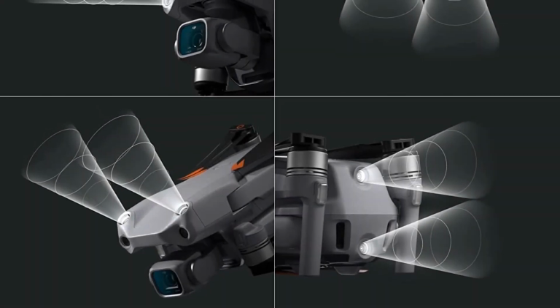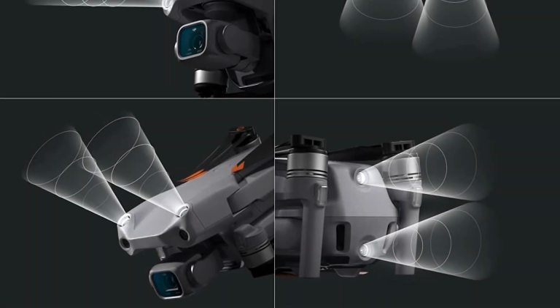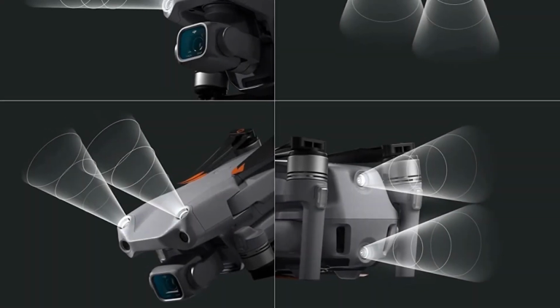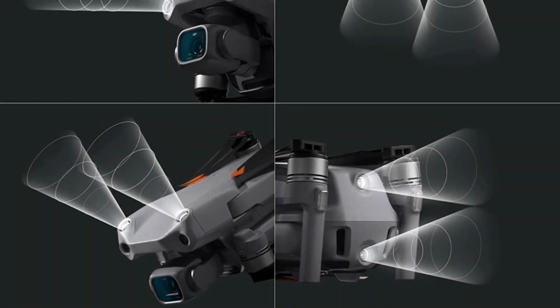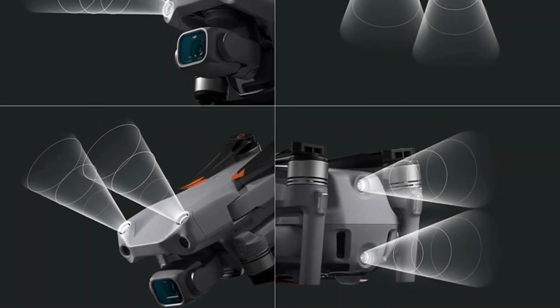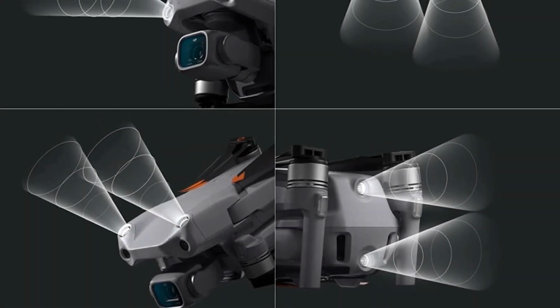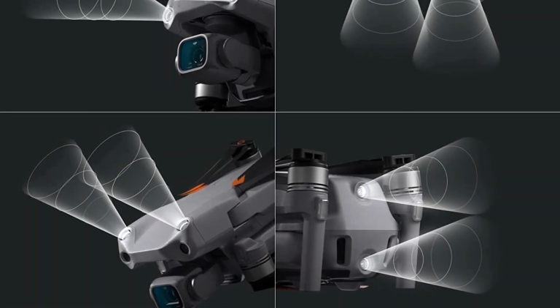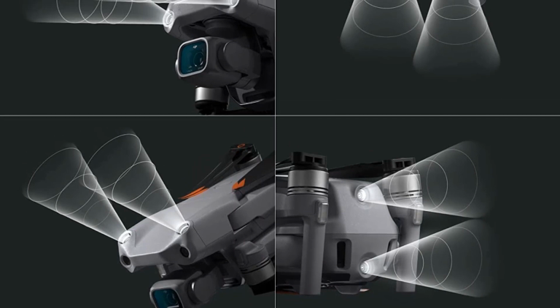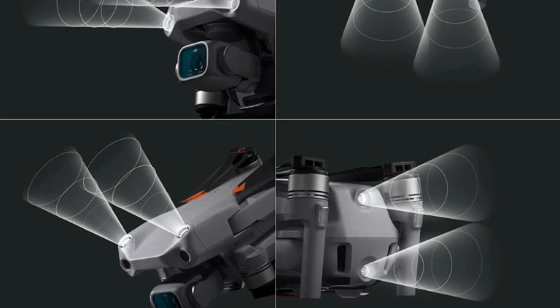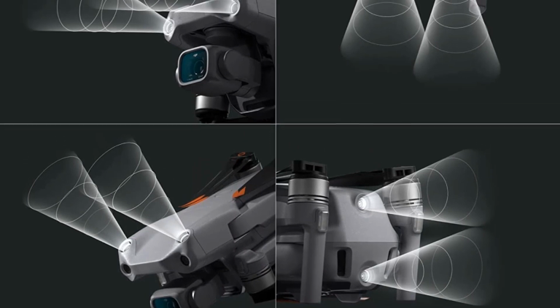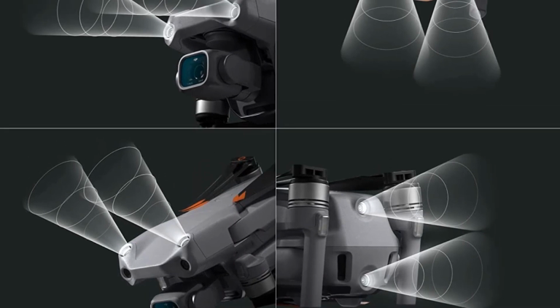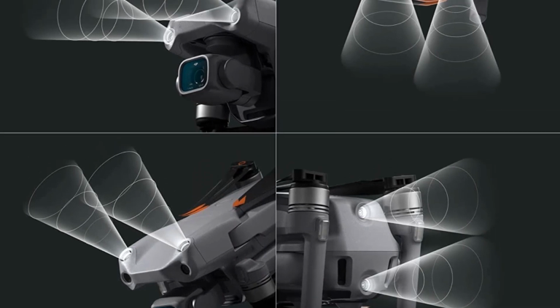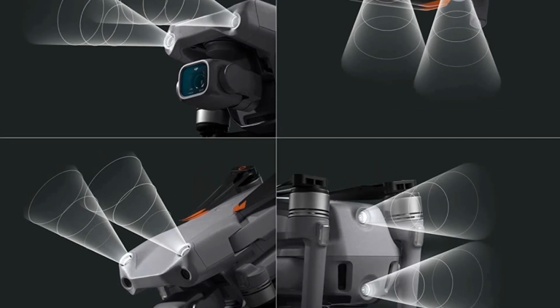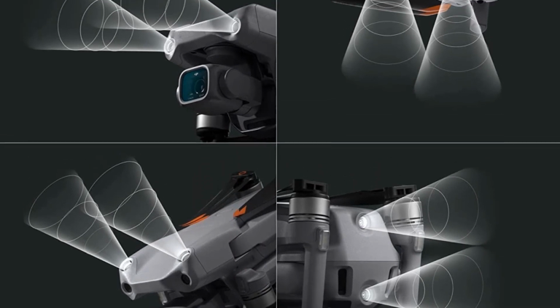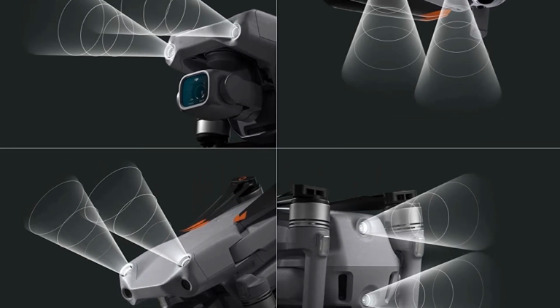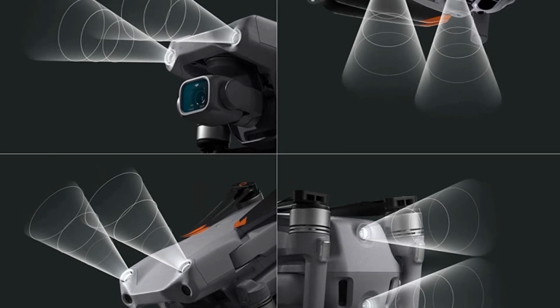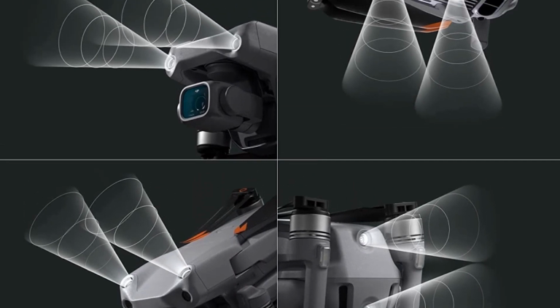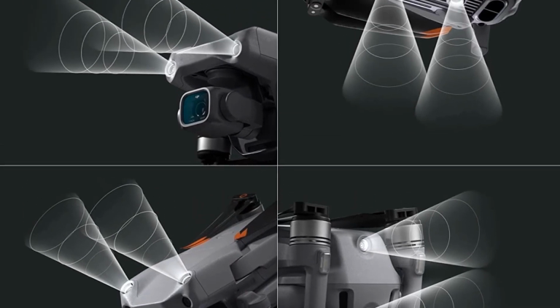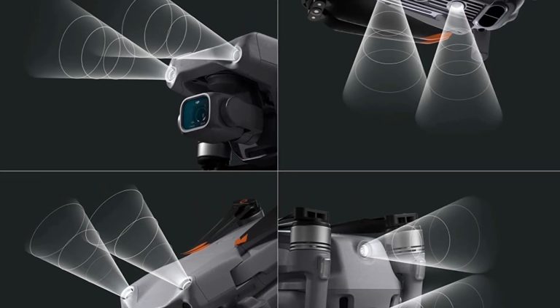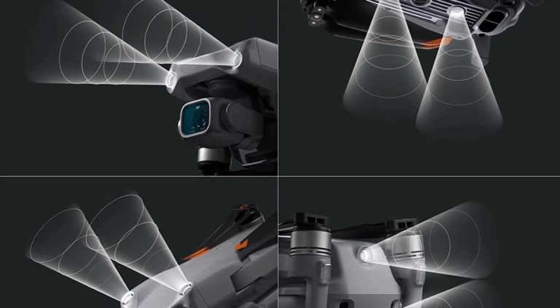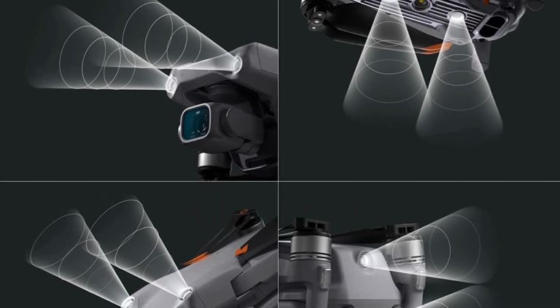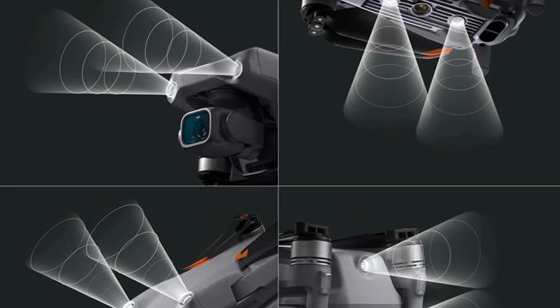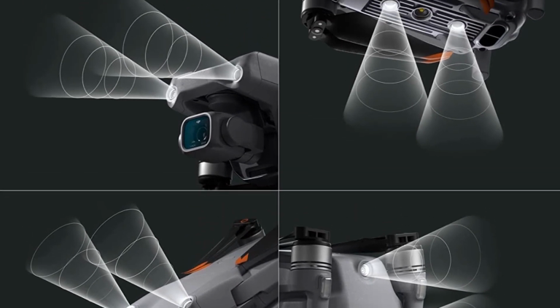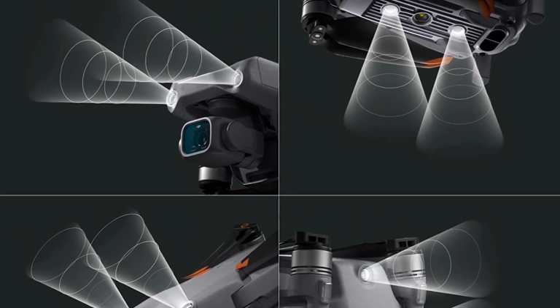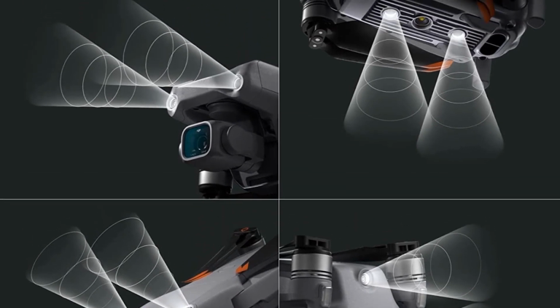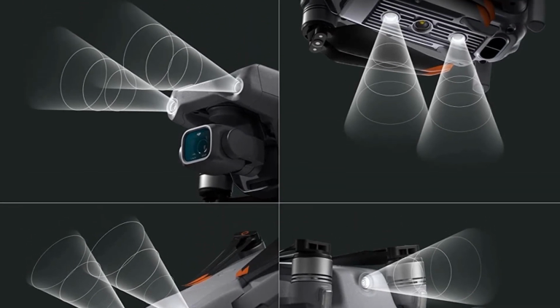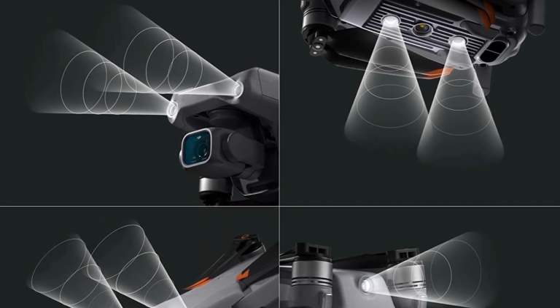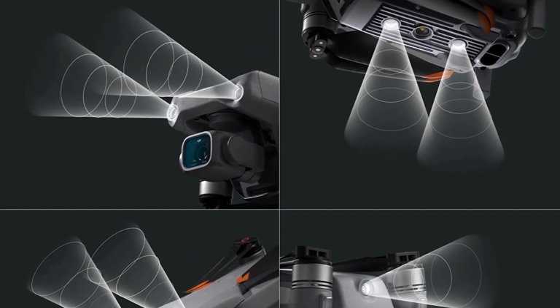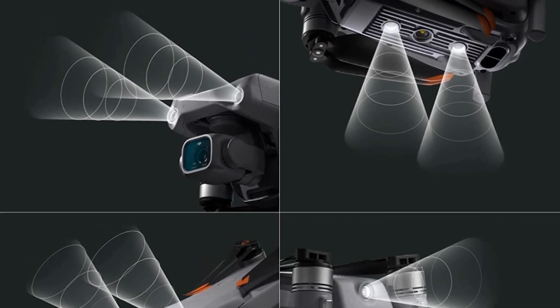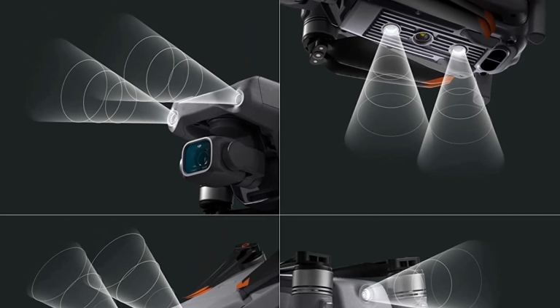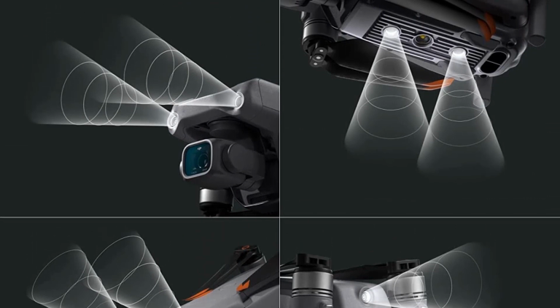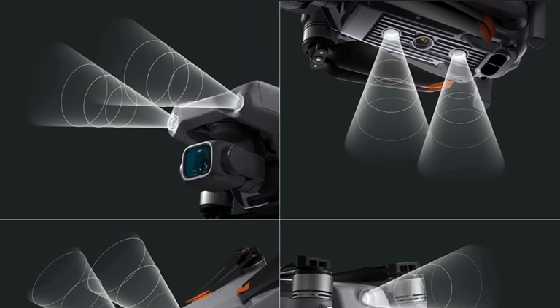It has a flight time of 31 minutes and a maximum flight range of 18.5 kilometers. The price of this drone is $999.